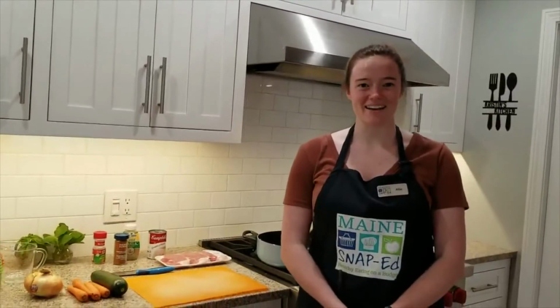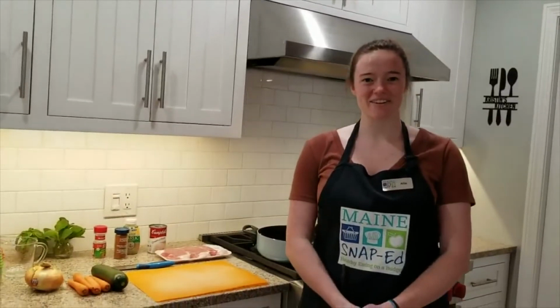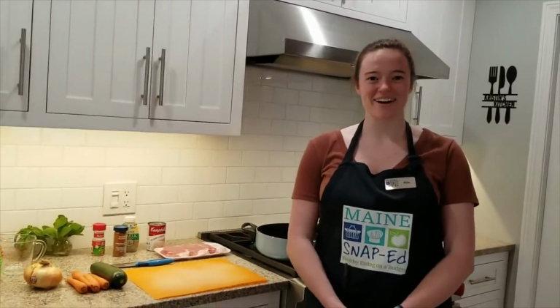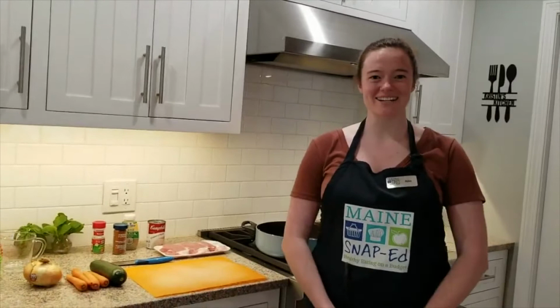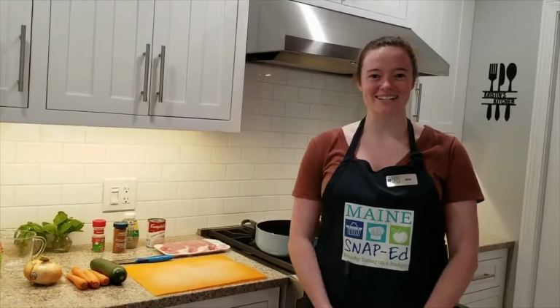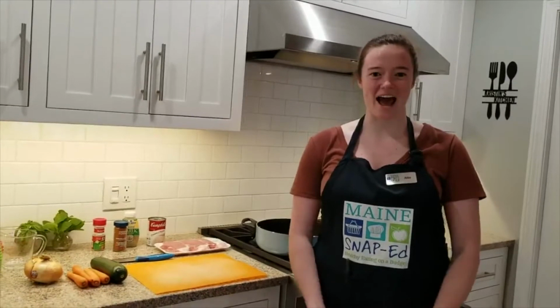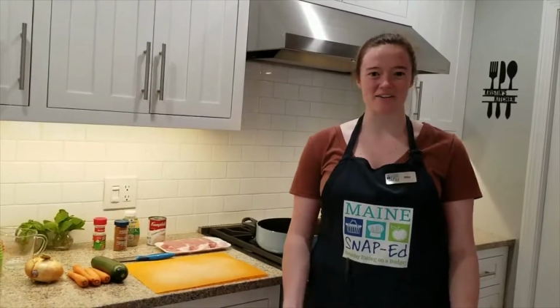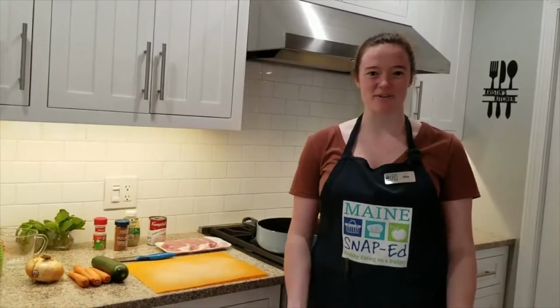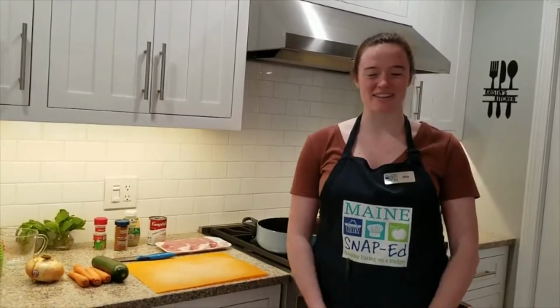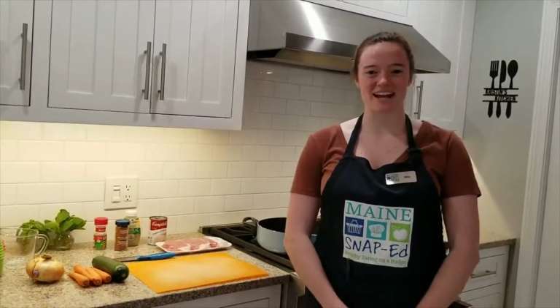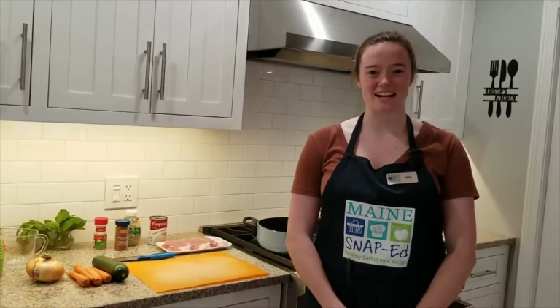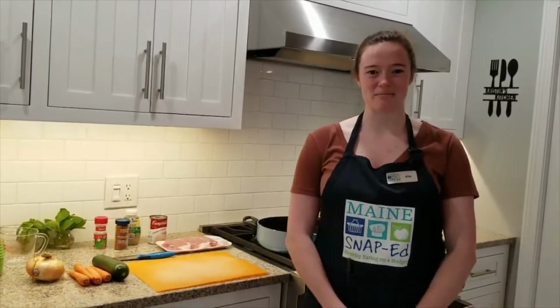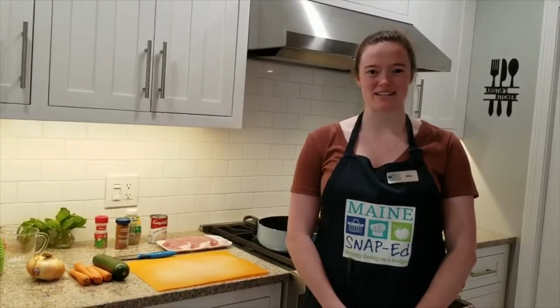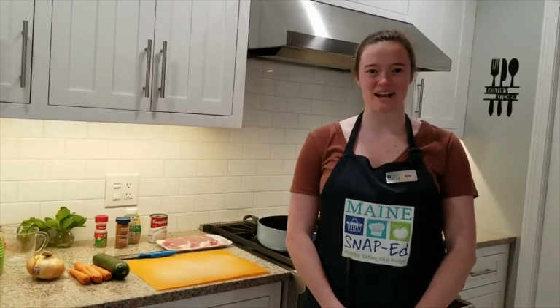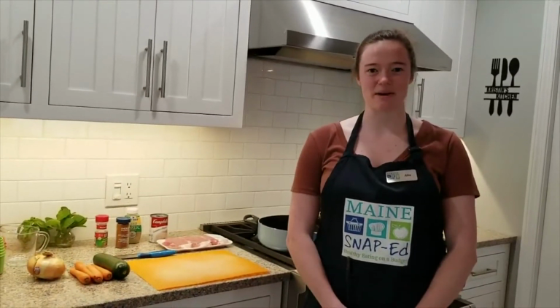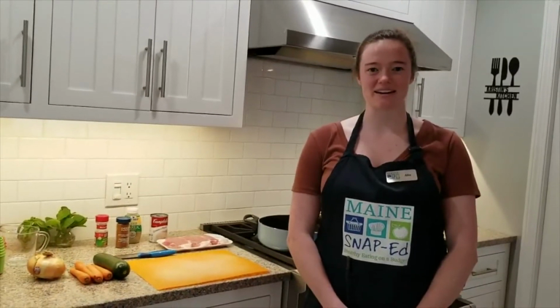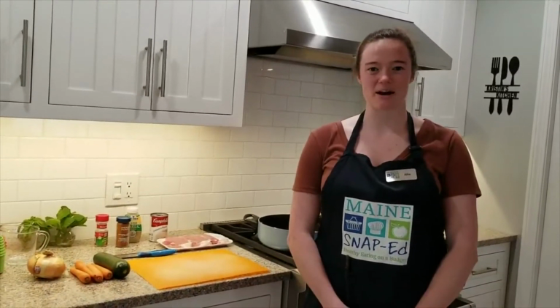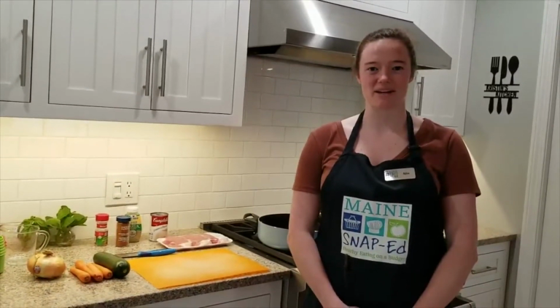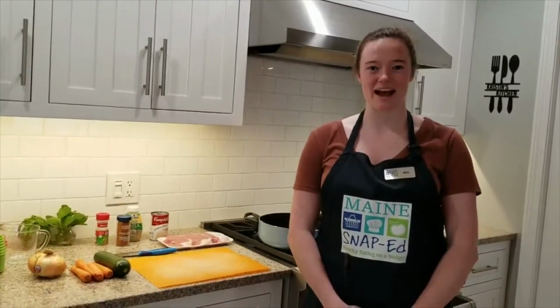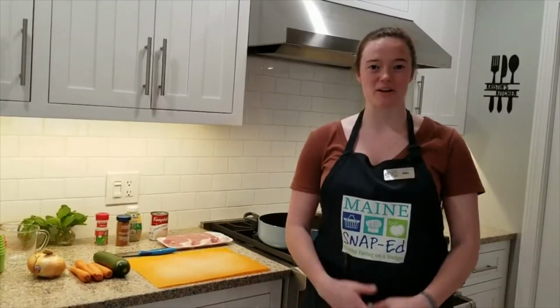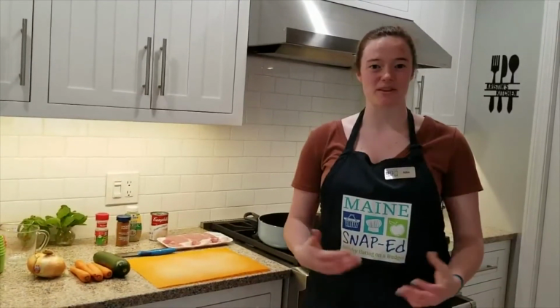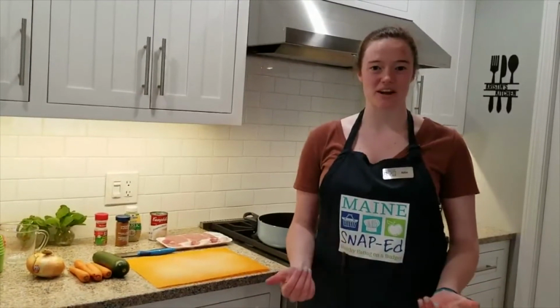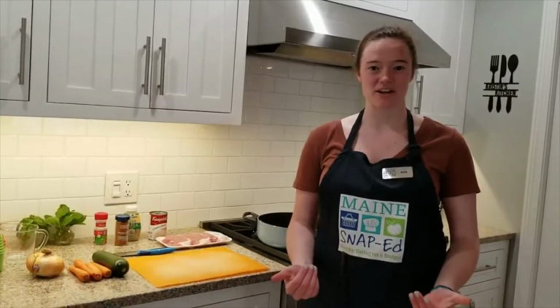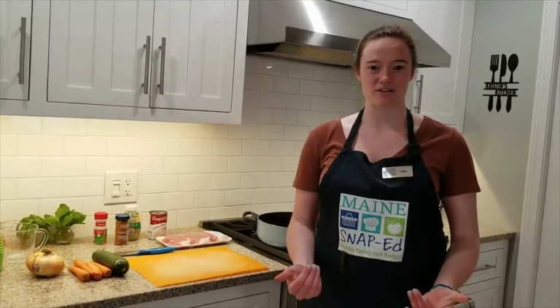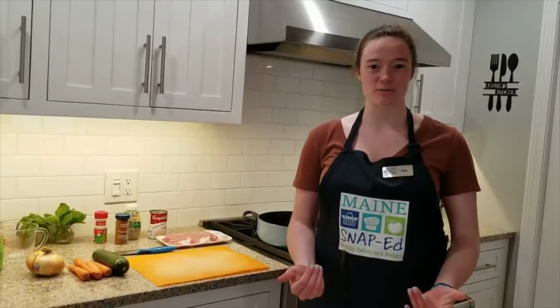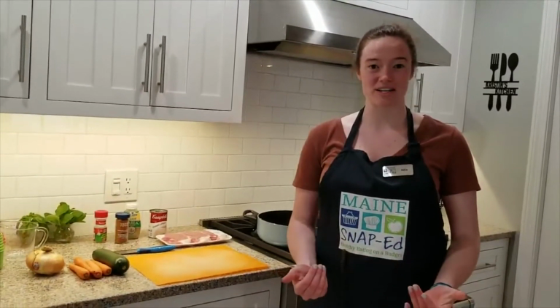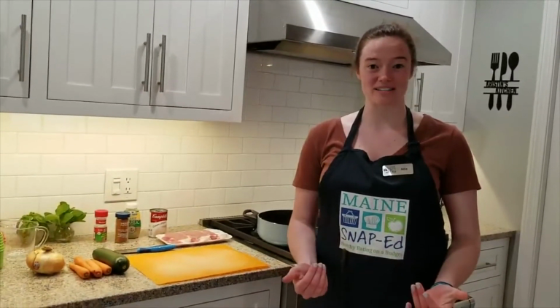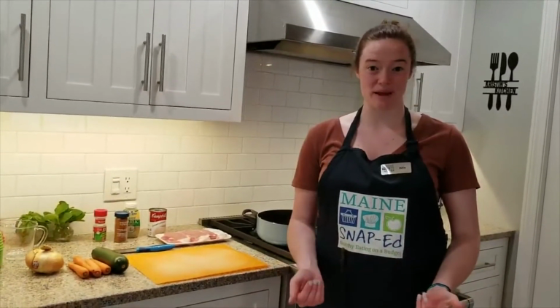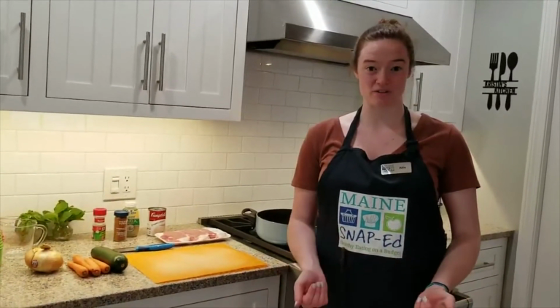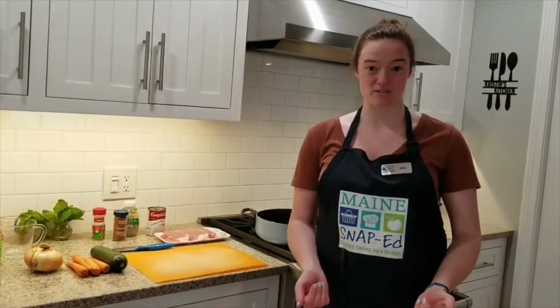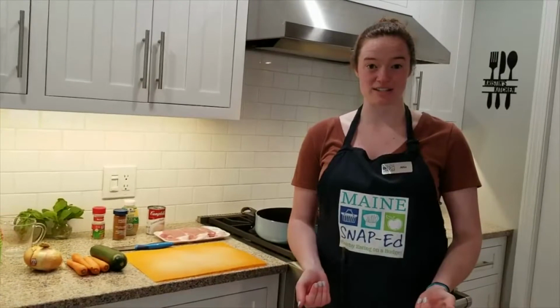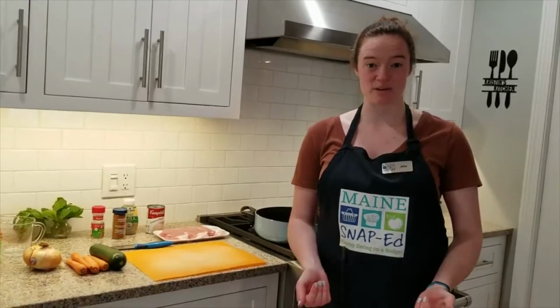Hey everyone, it's Allie from Healthy Acadia and Maine SNAP Ed coming at you with another super easy pantry recipe.